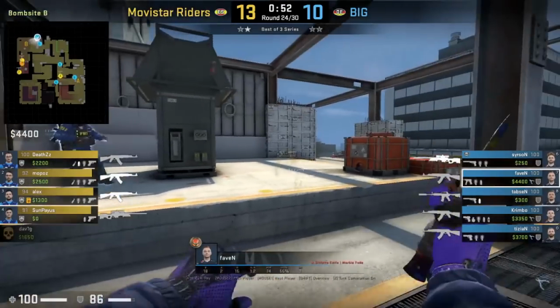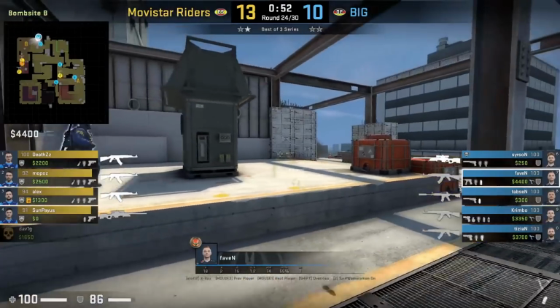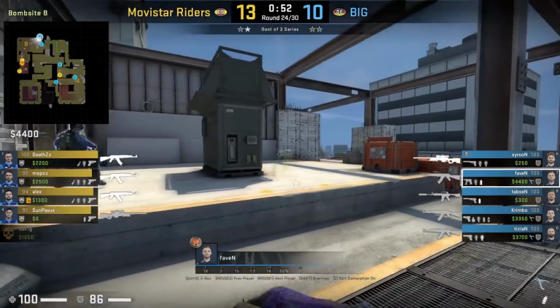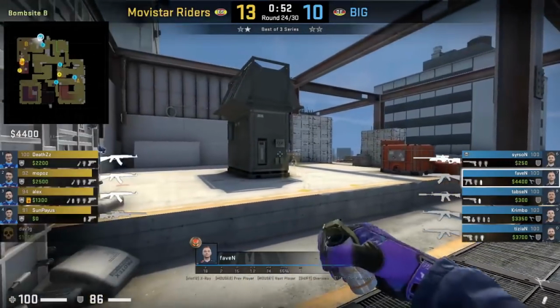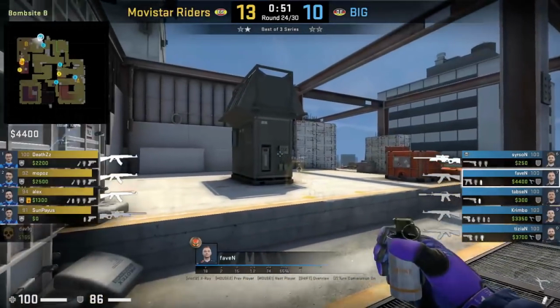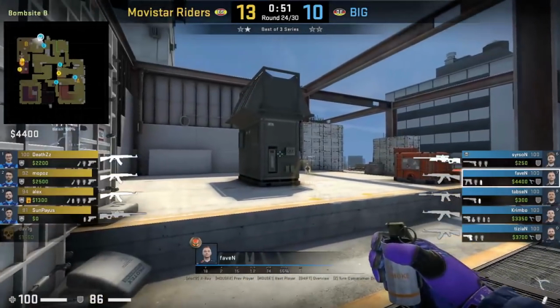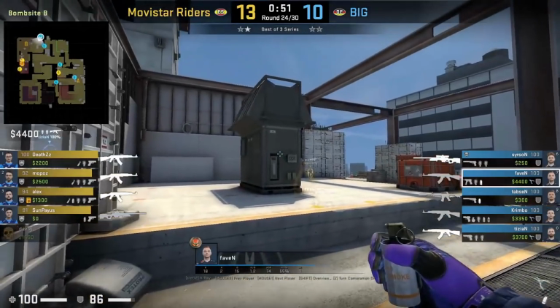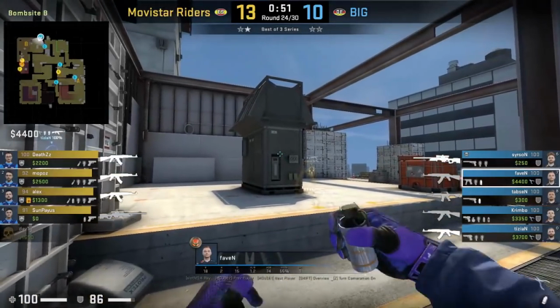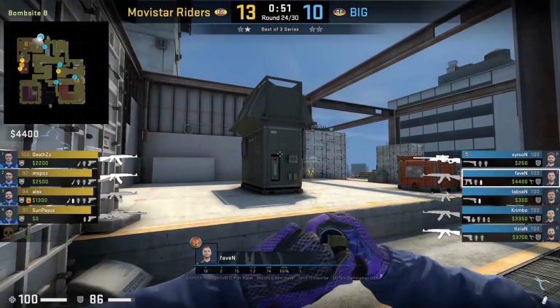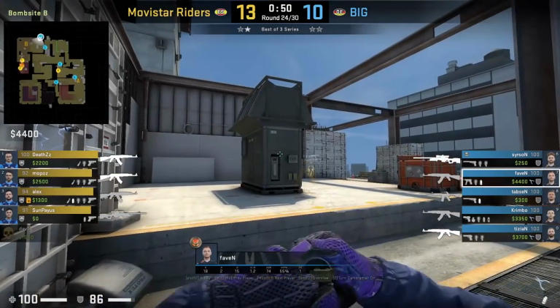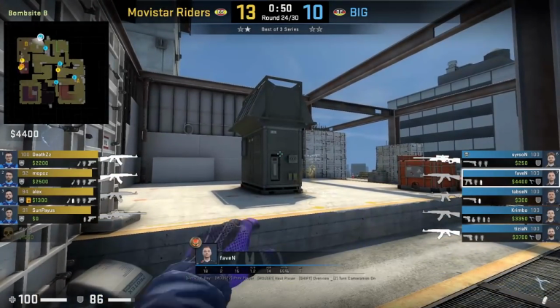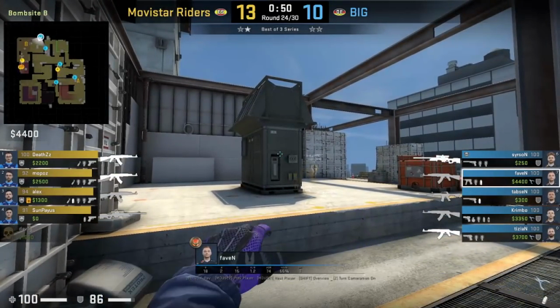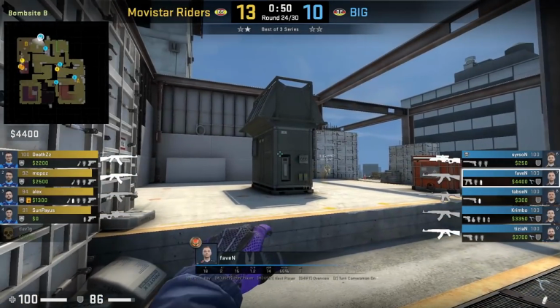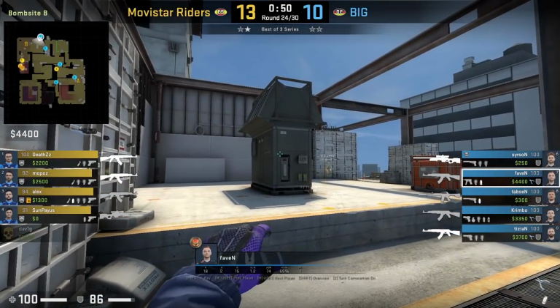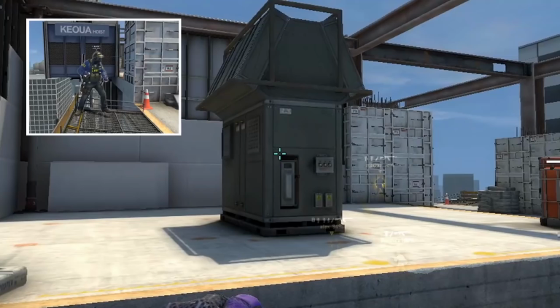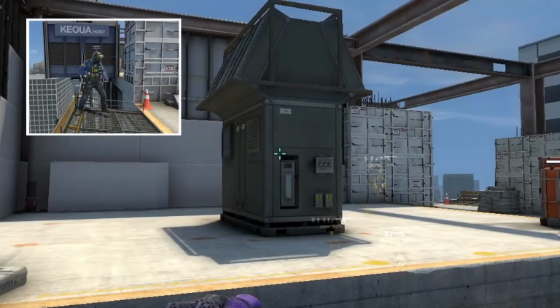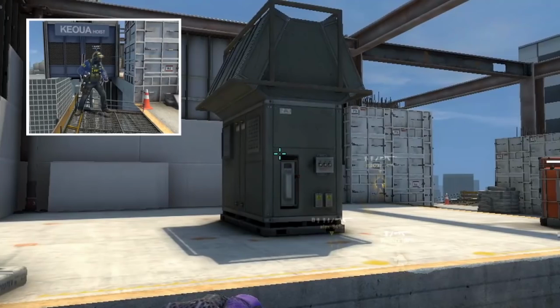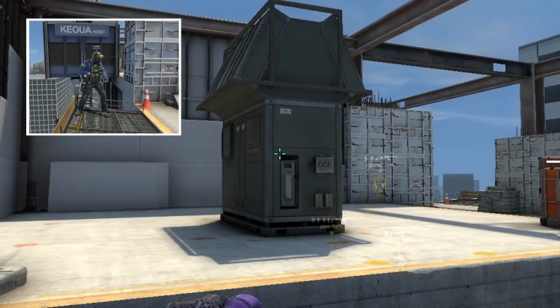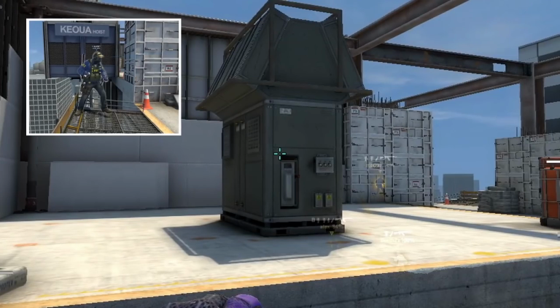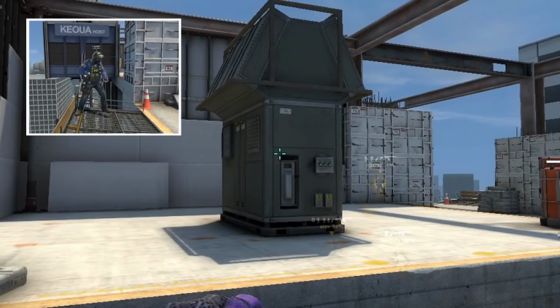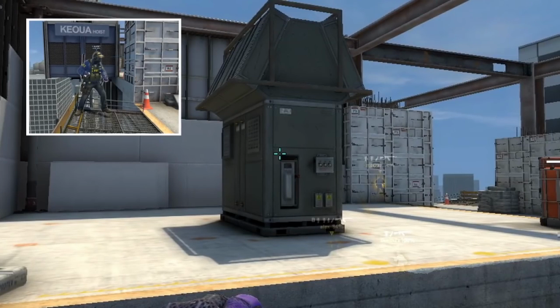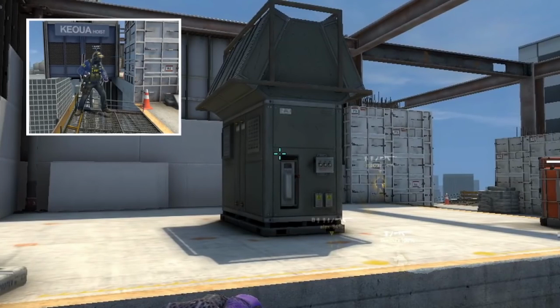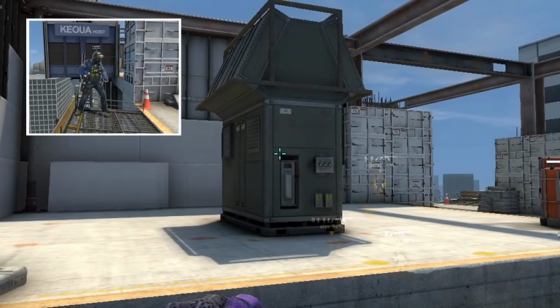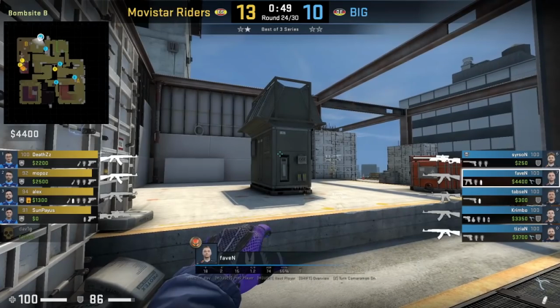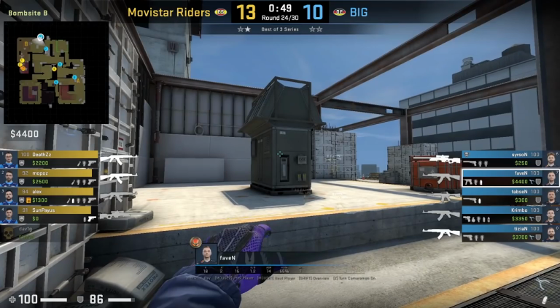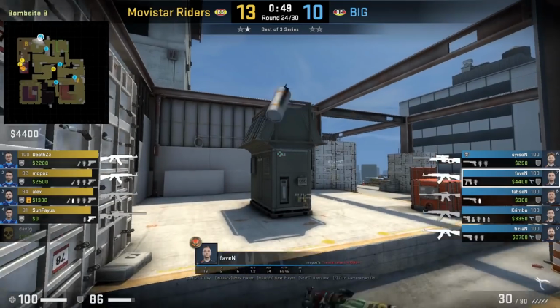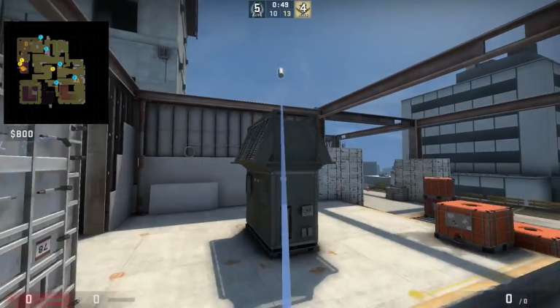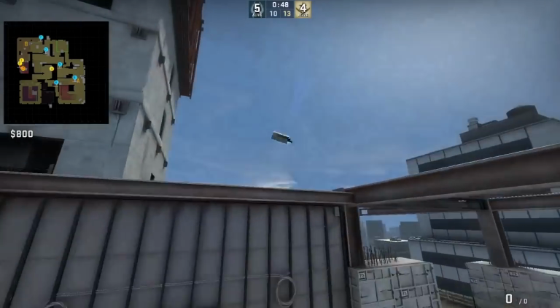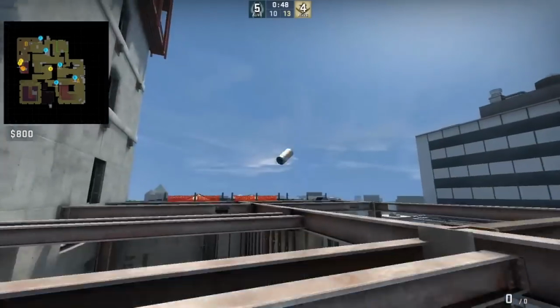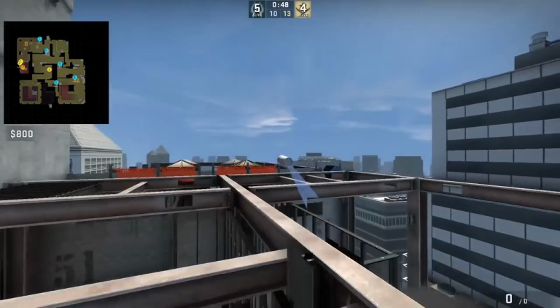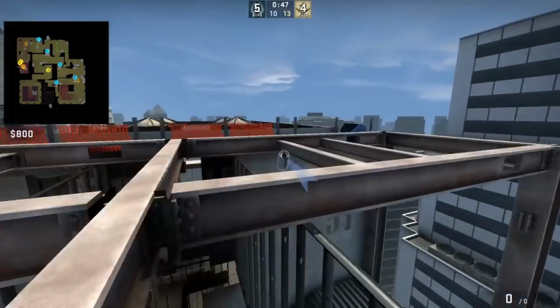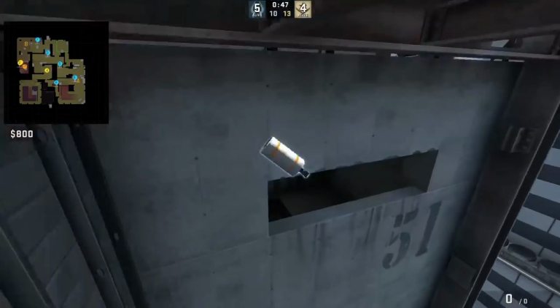Fobin smokes top stairs from the back corner. Put your crosshair top left of this part of the generator, then jump throw.